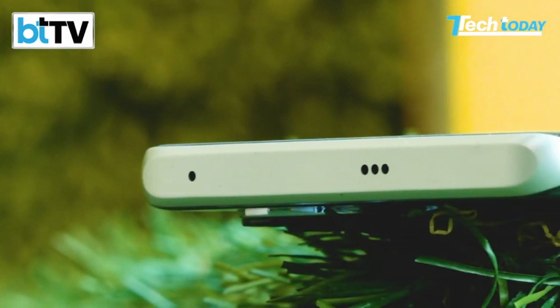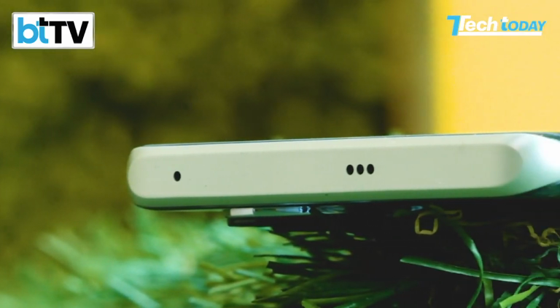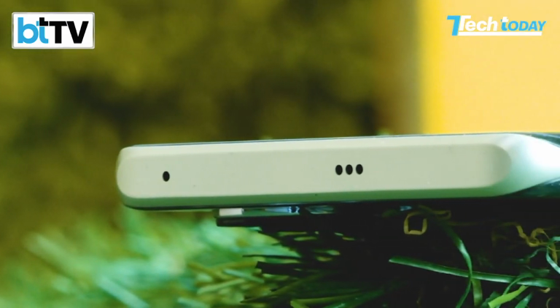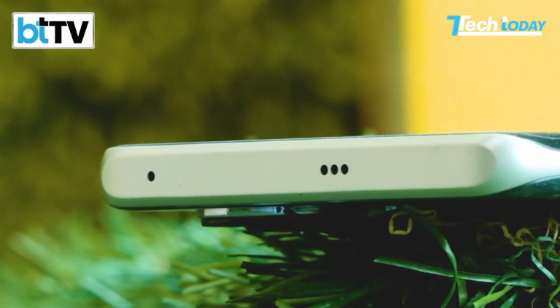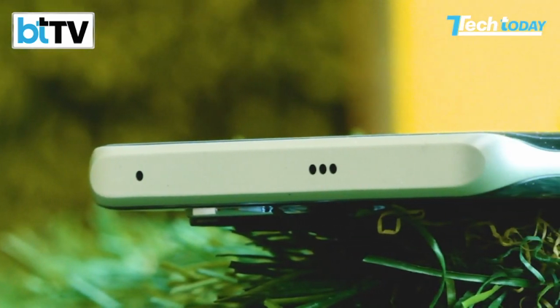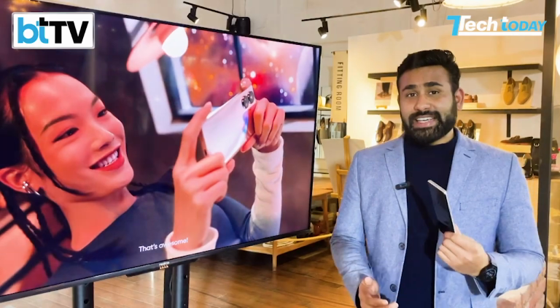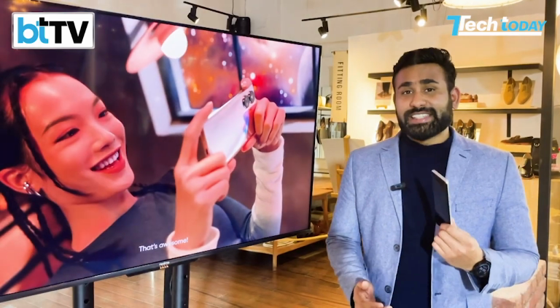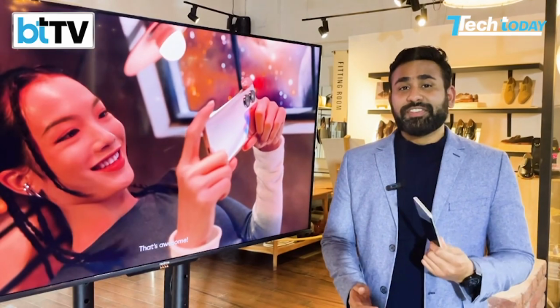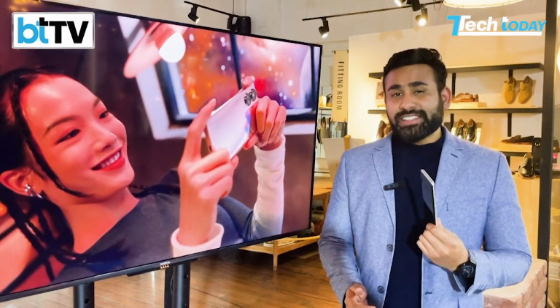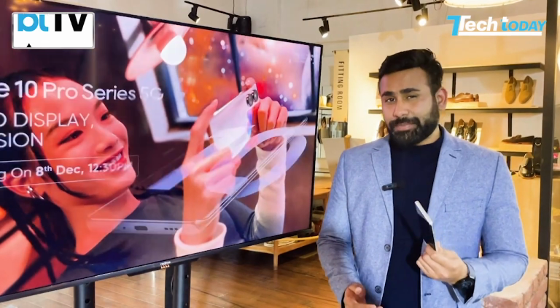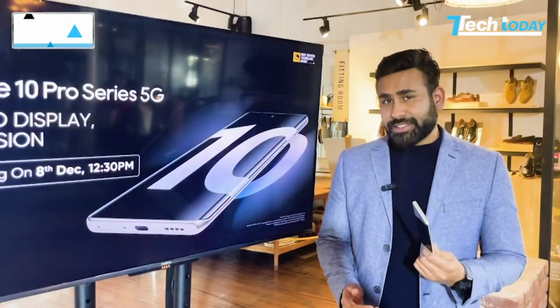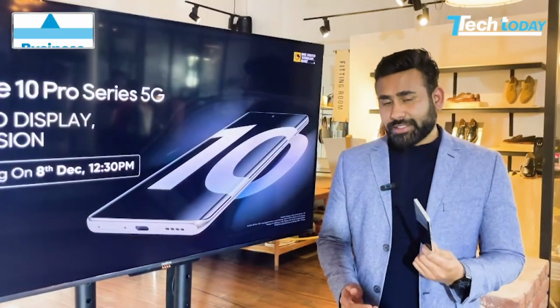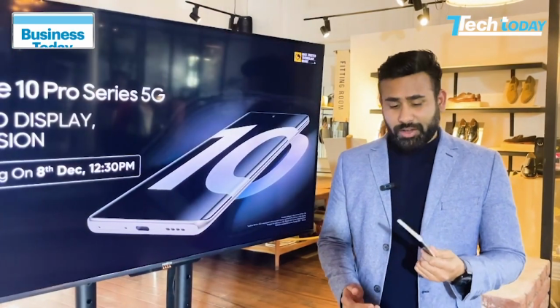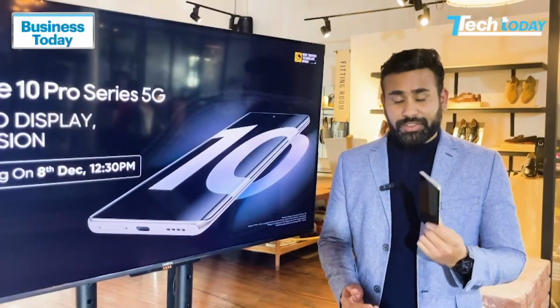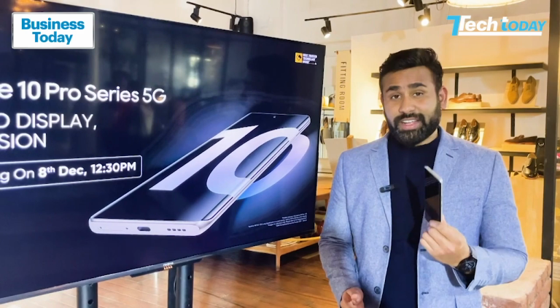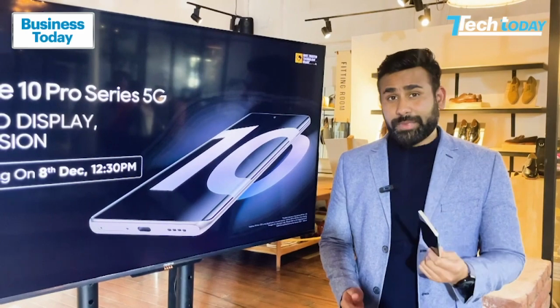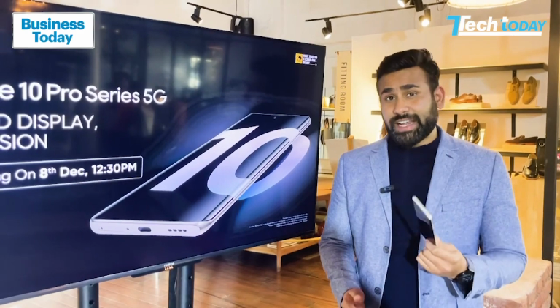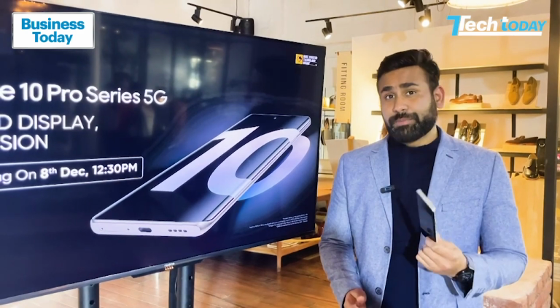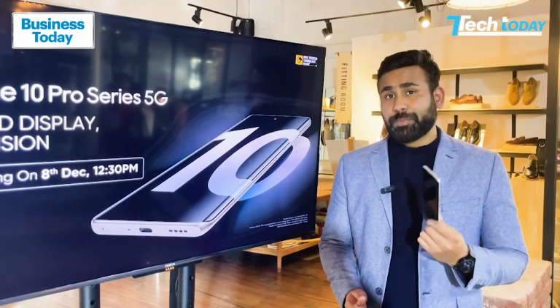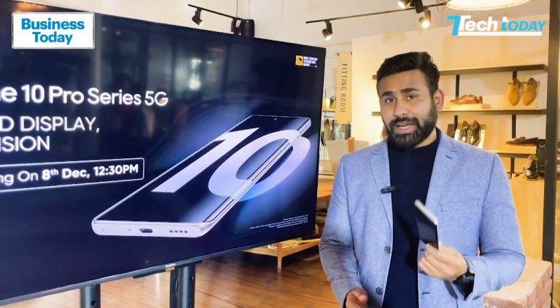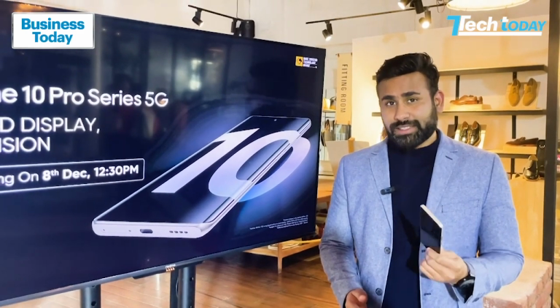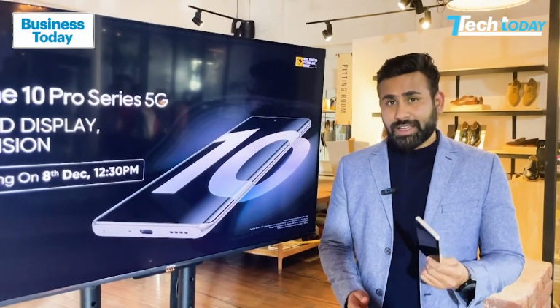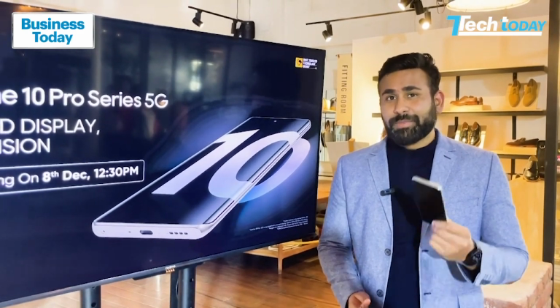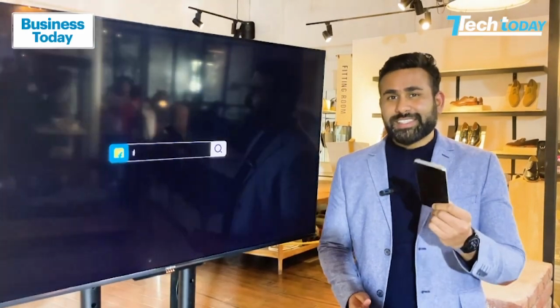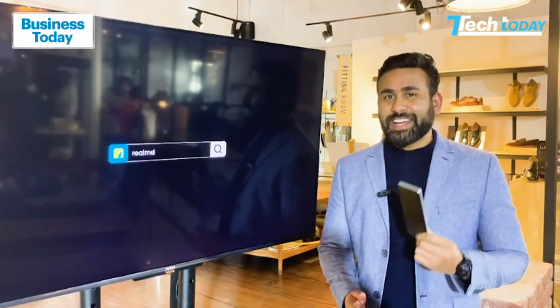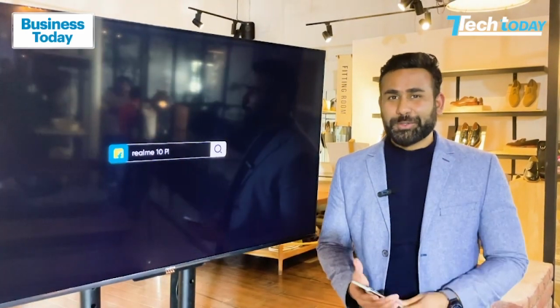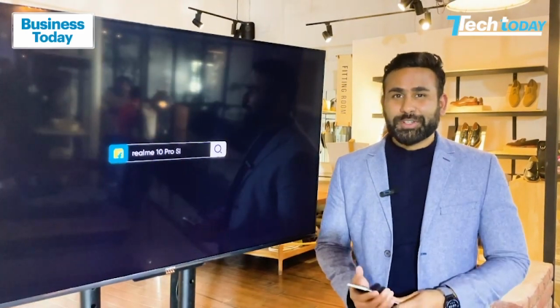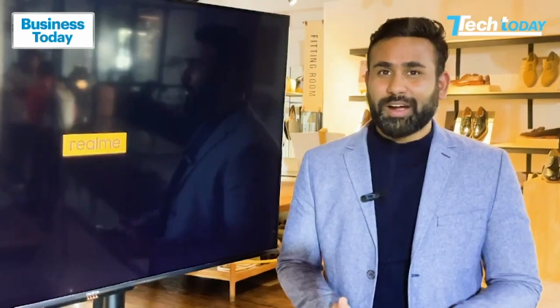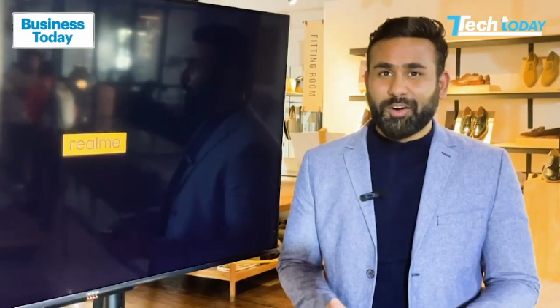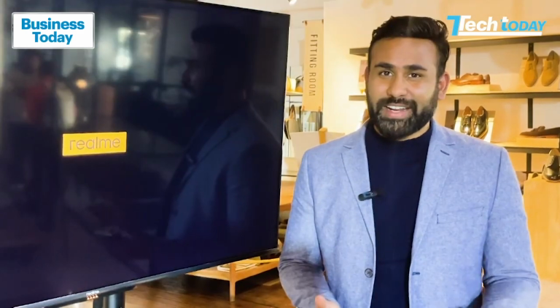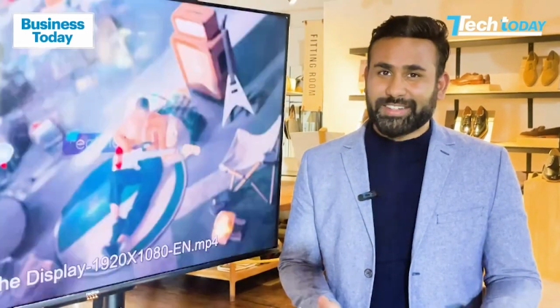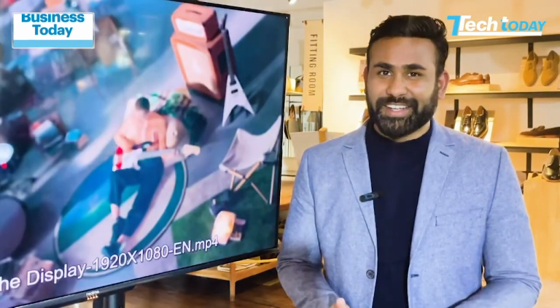That's our first impressions of the Realme 10 Pro Plus. Stay tuned on Tech Today for more.